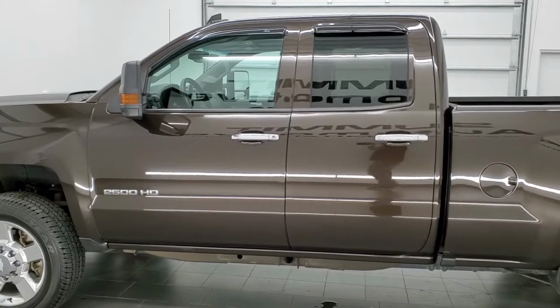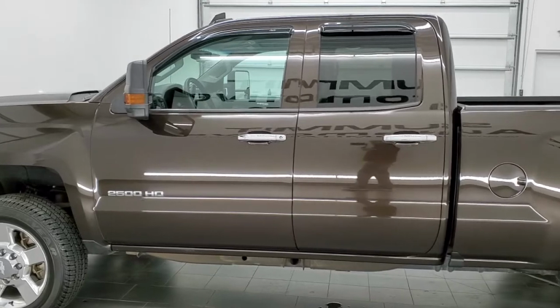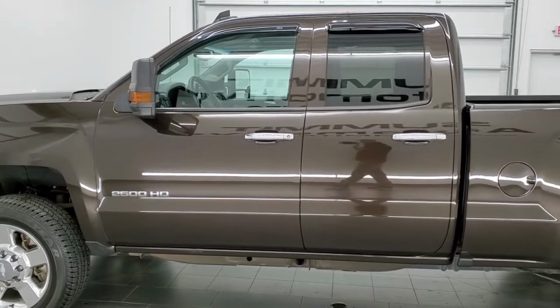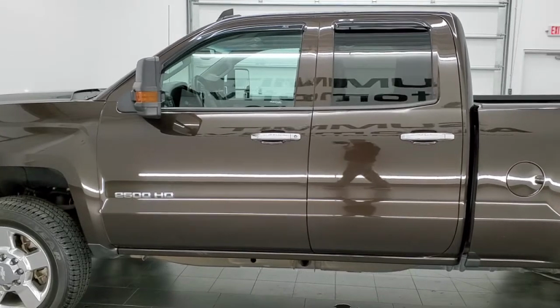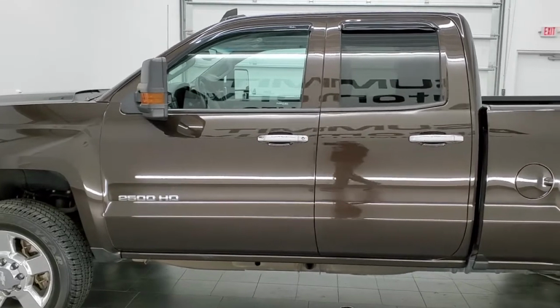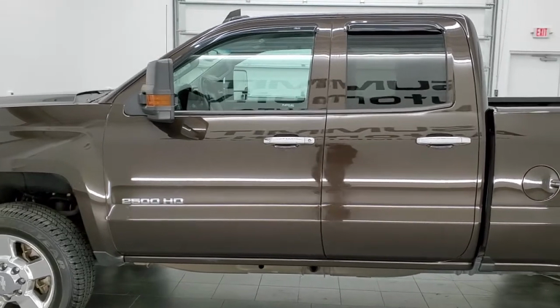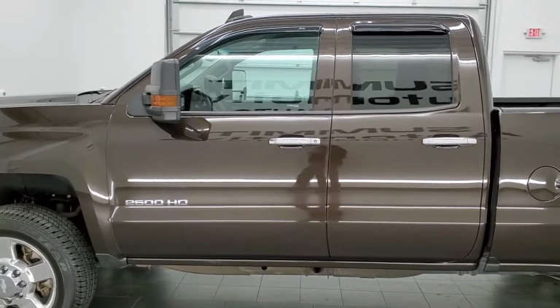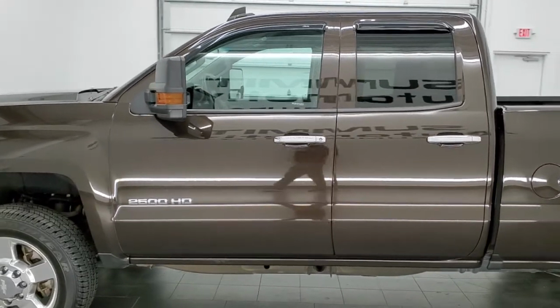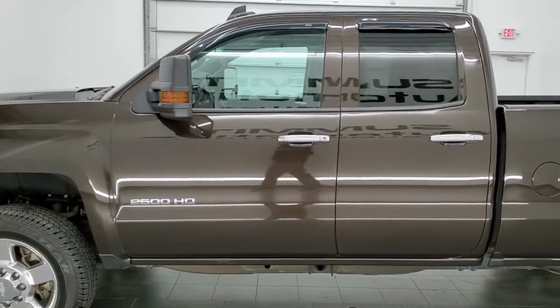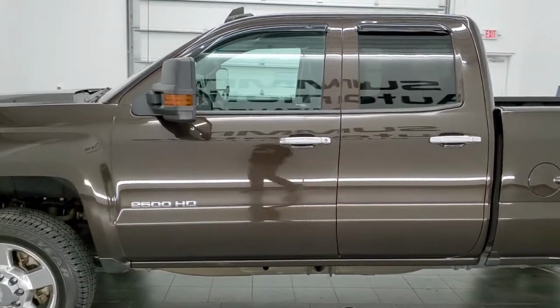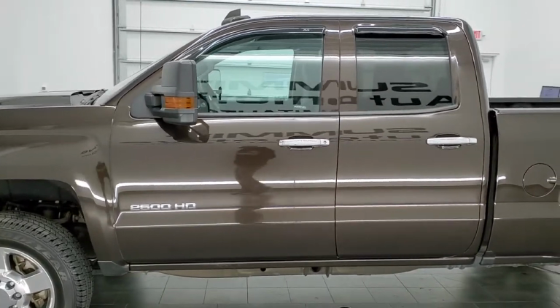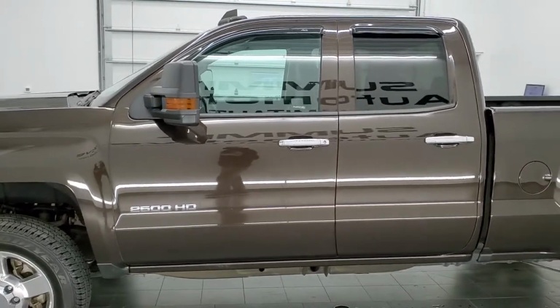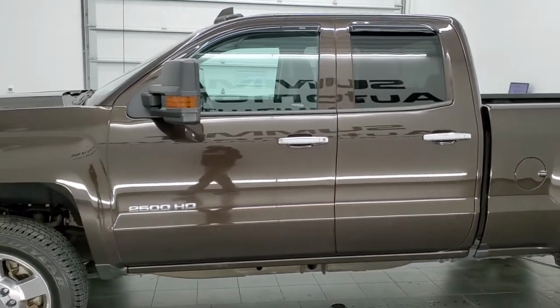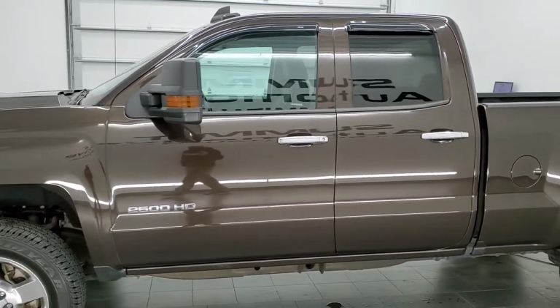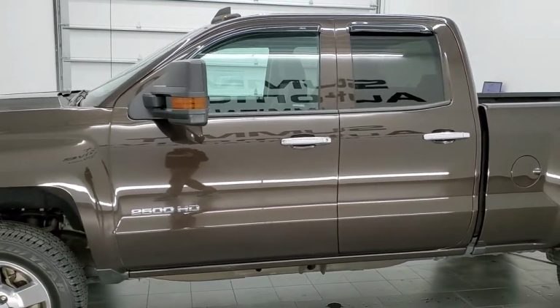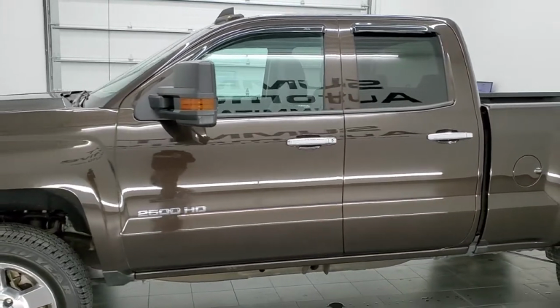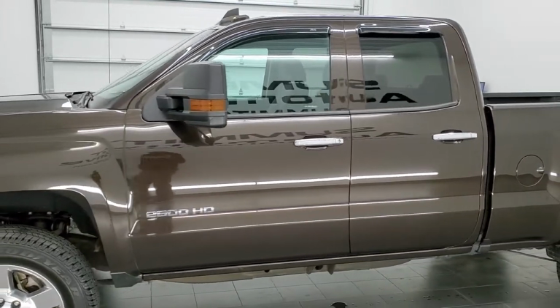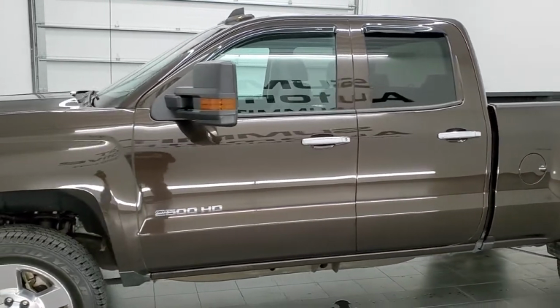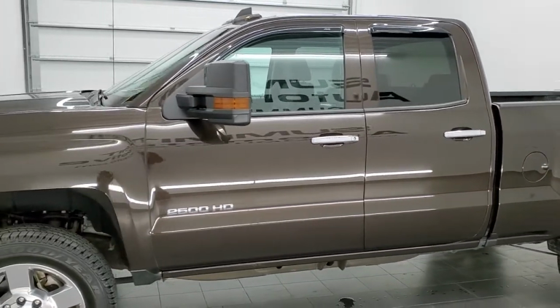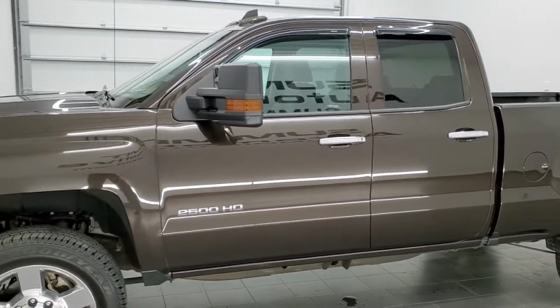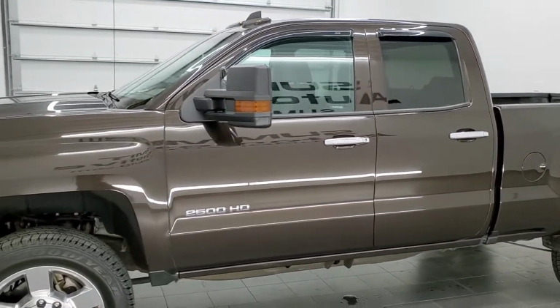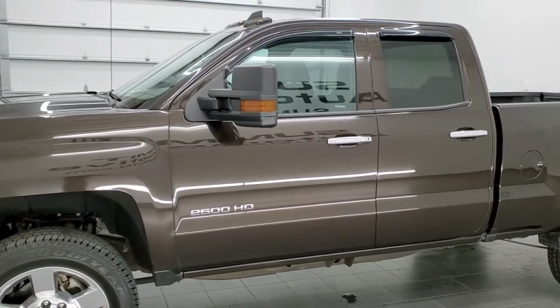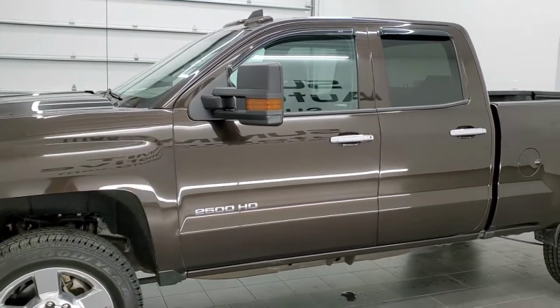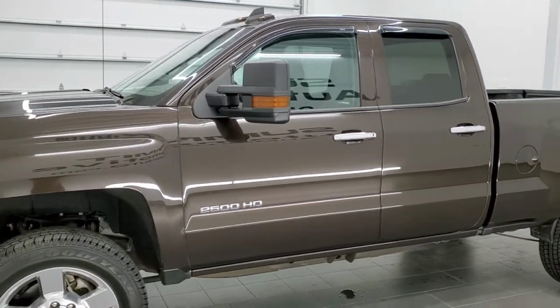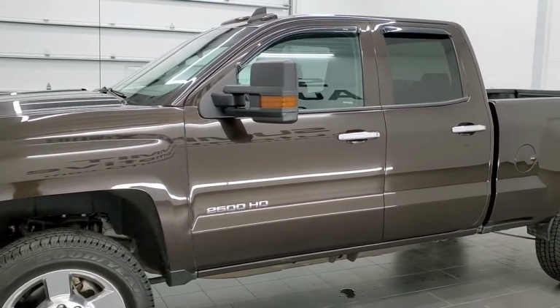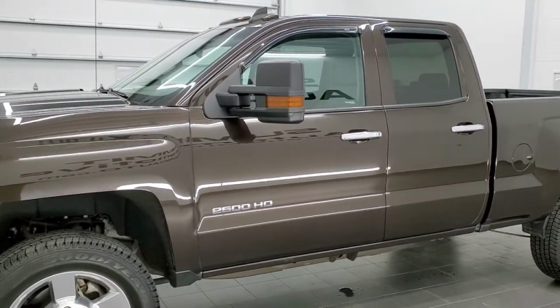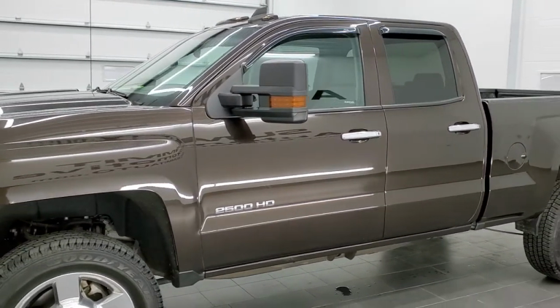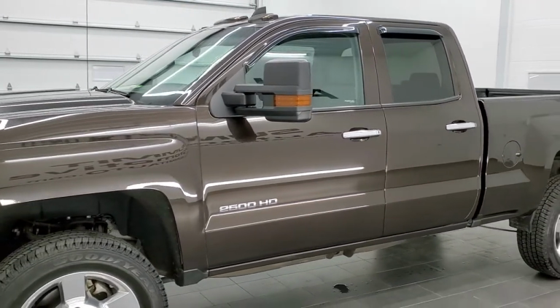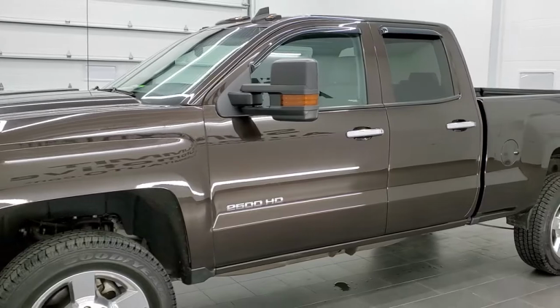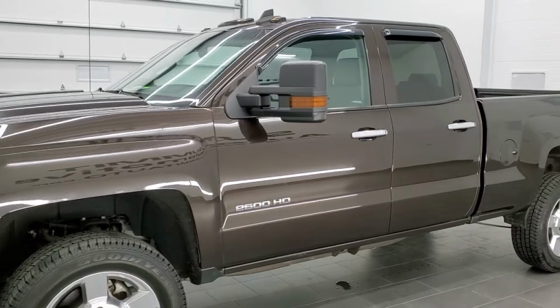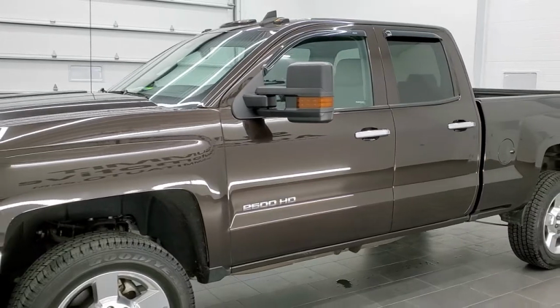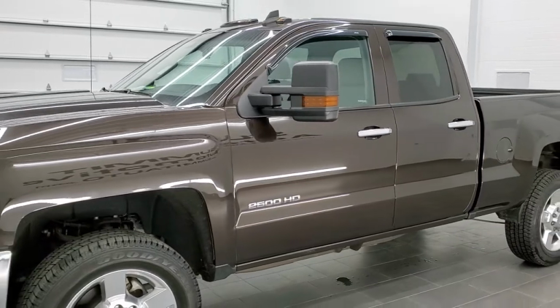It has four brand new tires. Havana Brown Metallic is the color.